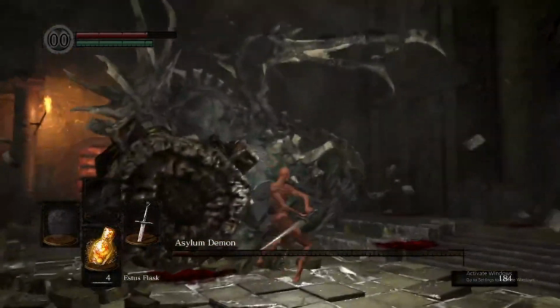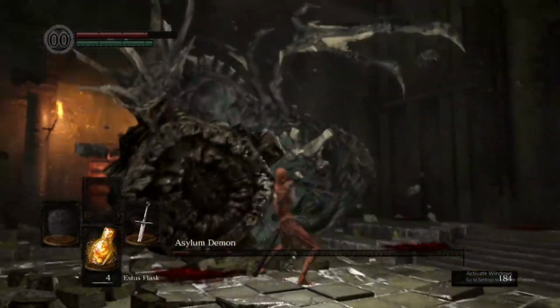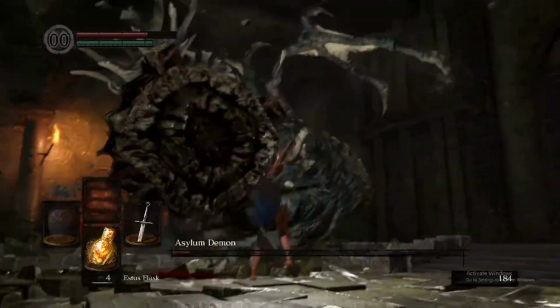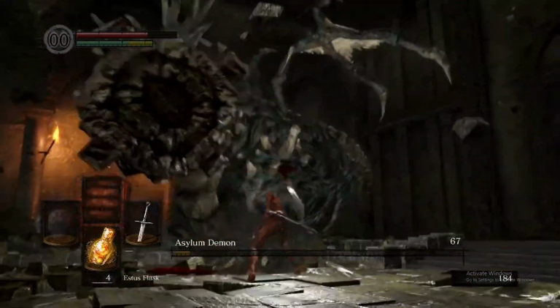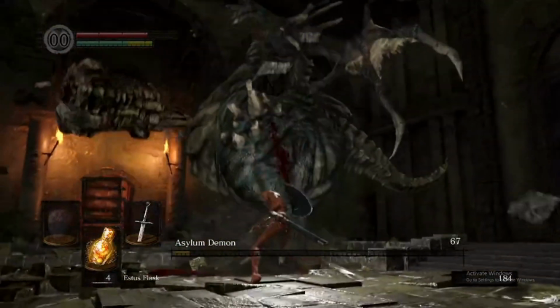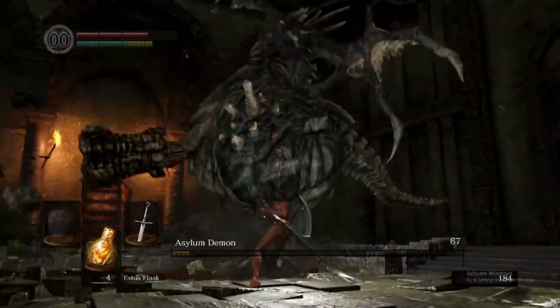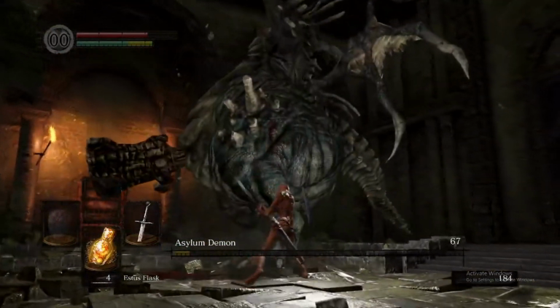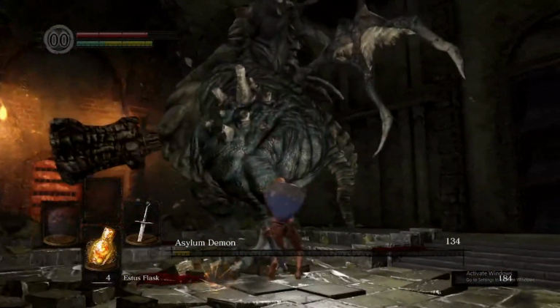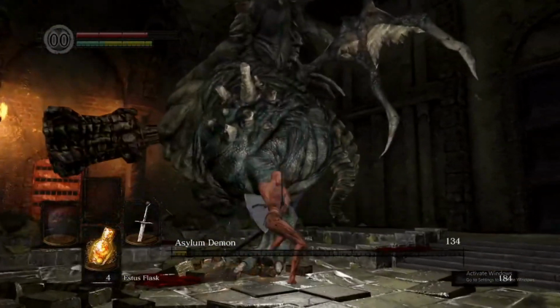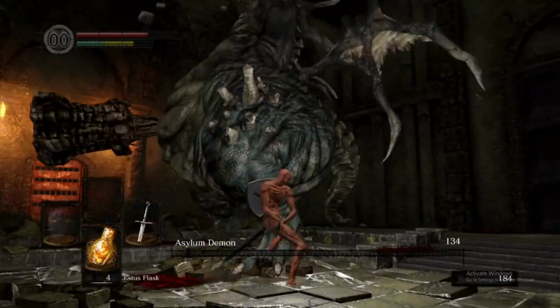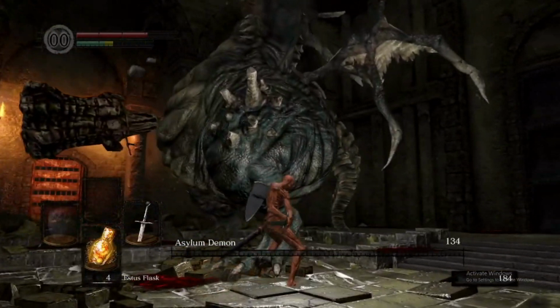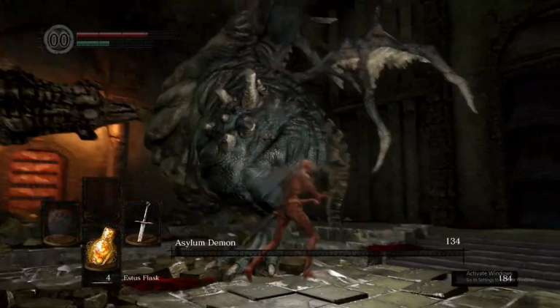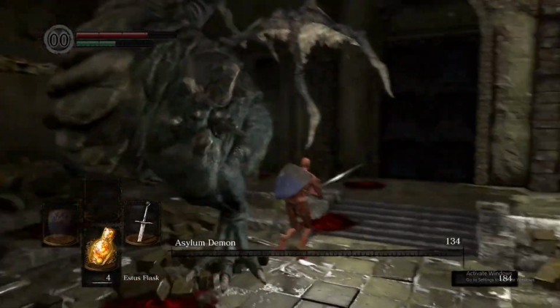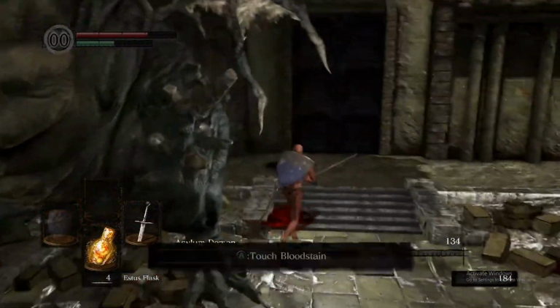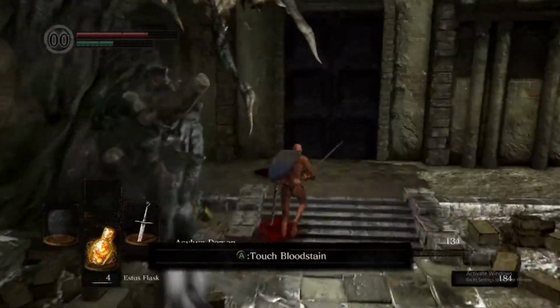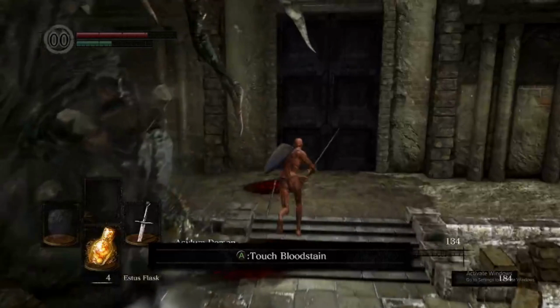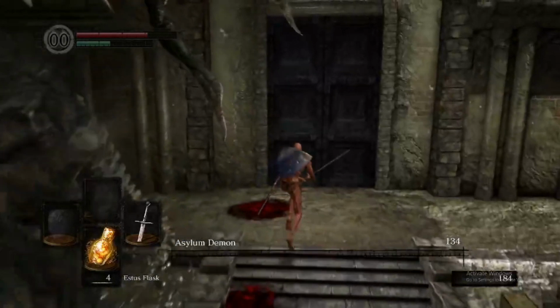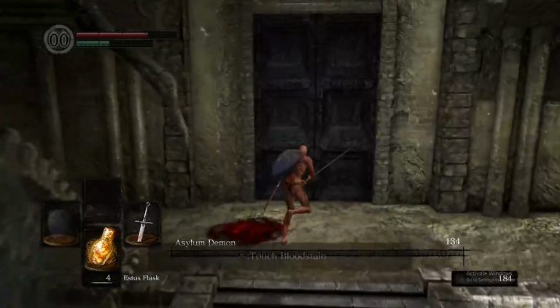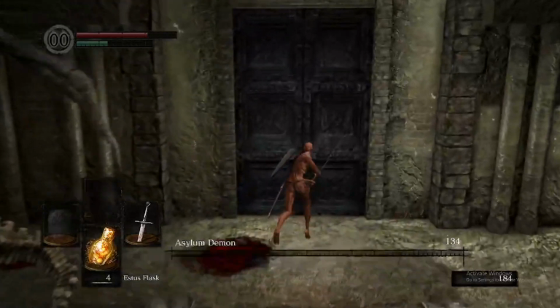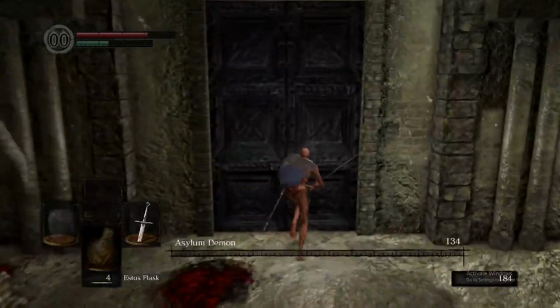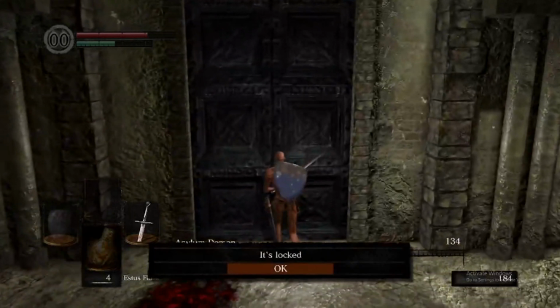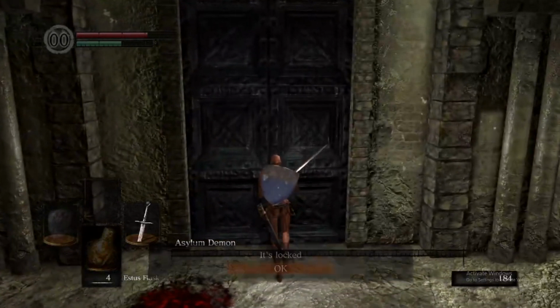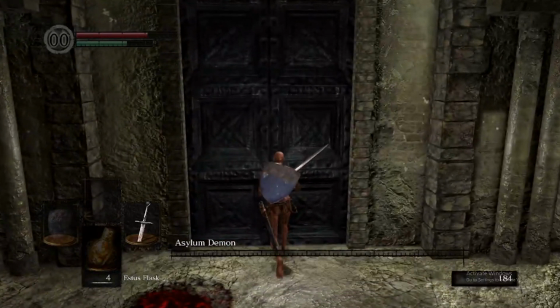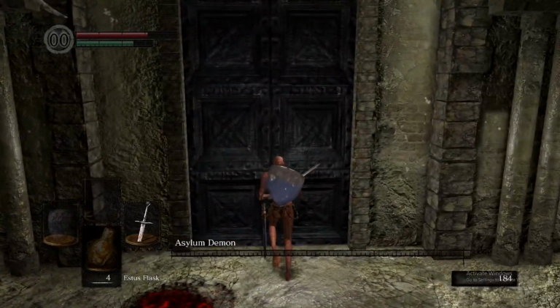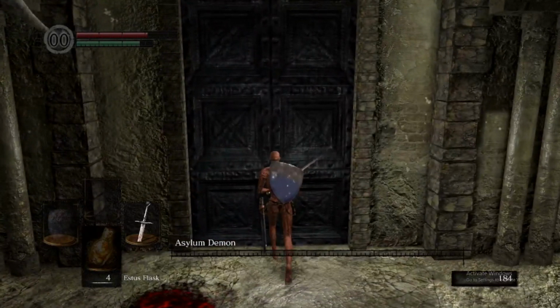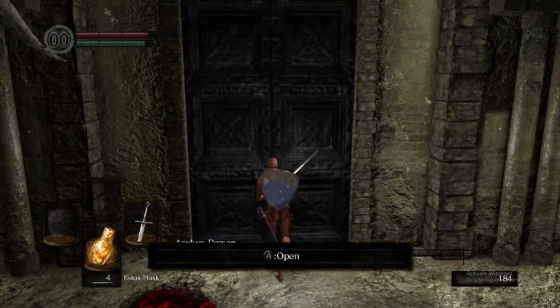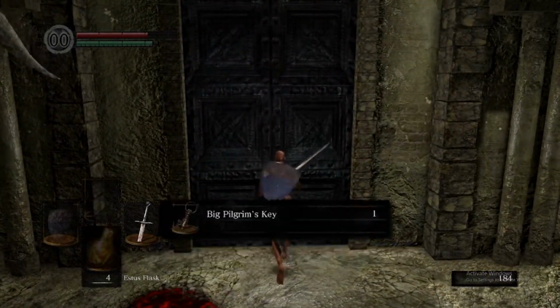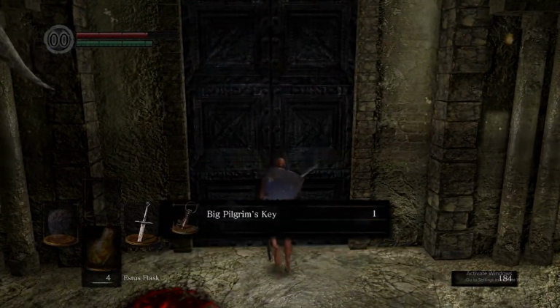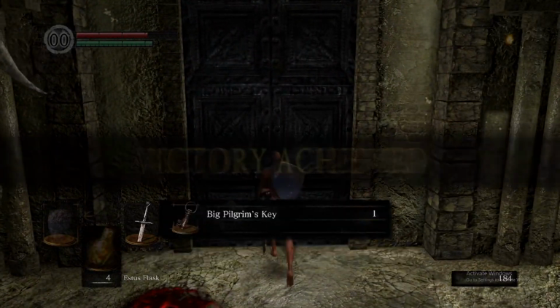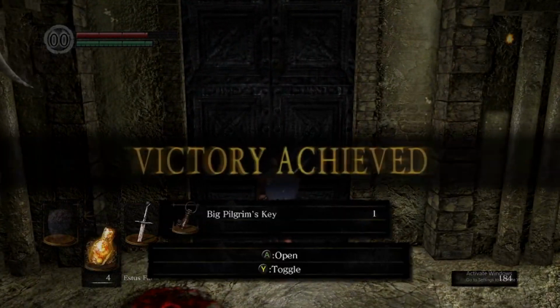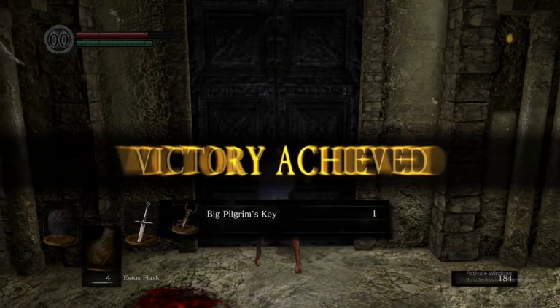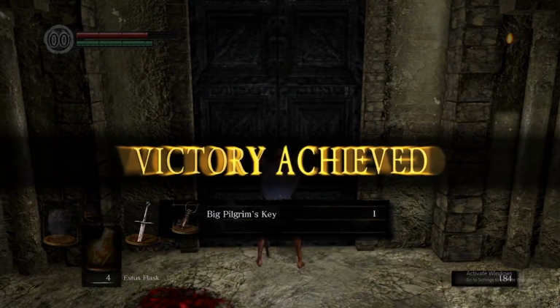Here we go for the classic plunging attack on the asylum demon. This guy's honestly pretty tired of this, considering it's happened to him for the past decade, but that's alright. We can take him down with some ease because it is the tutorial boss, so he's not that hard.